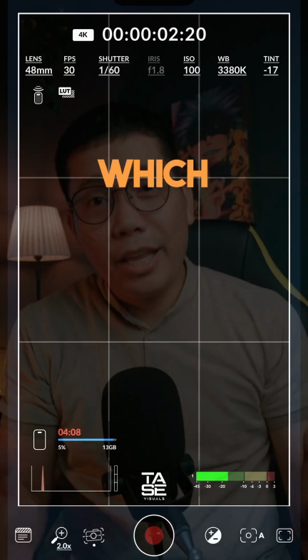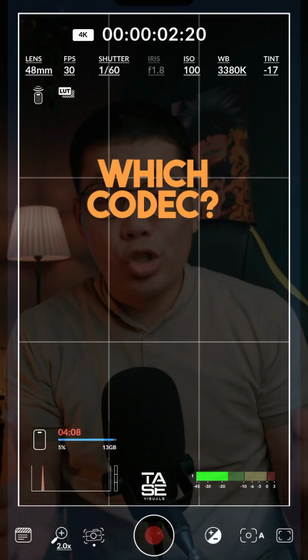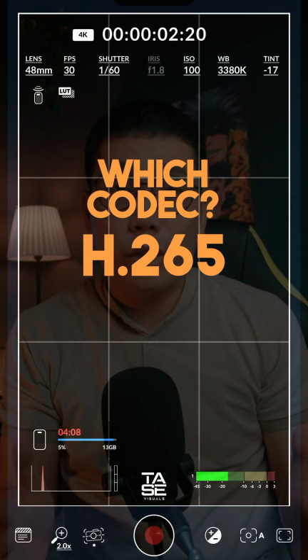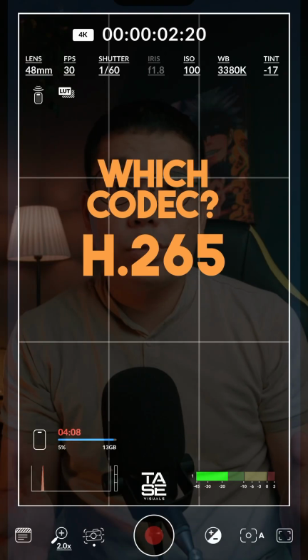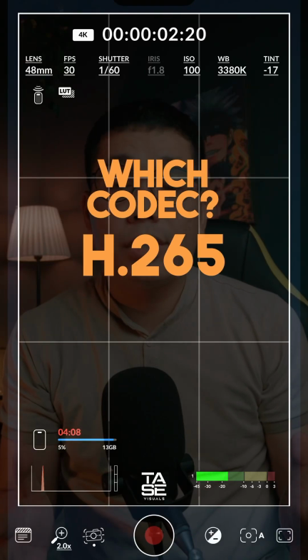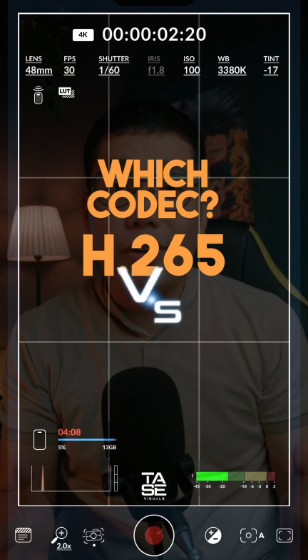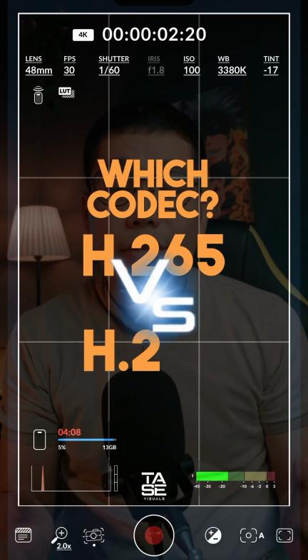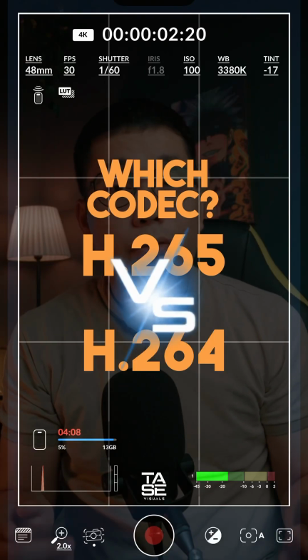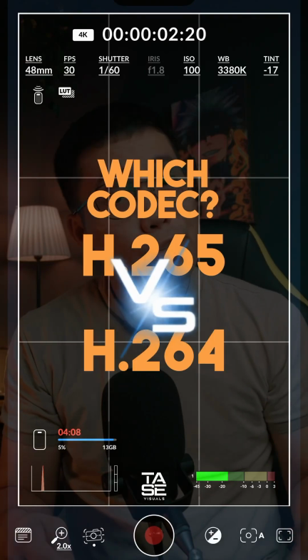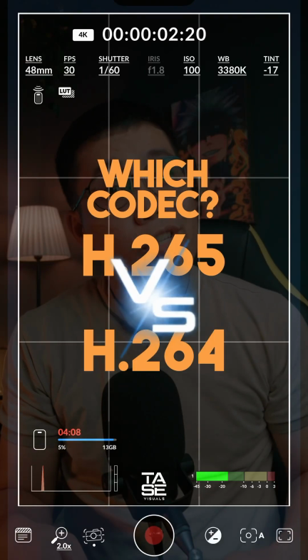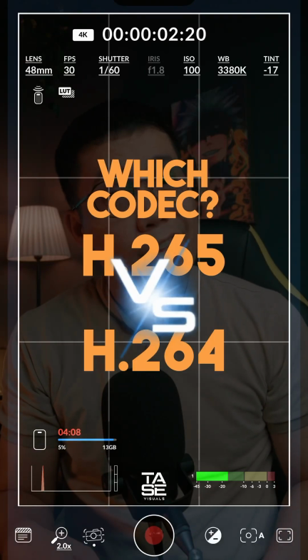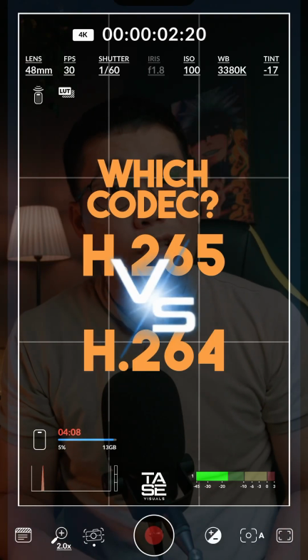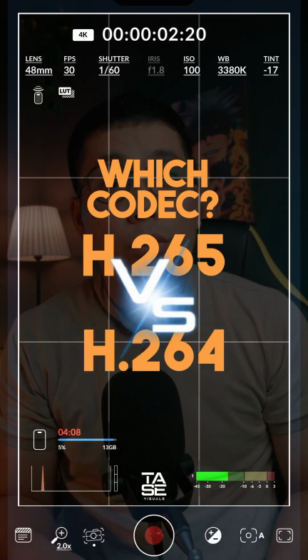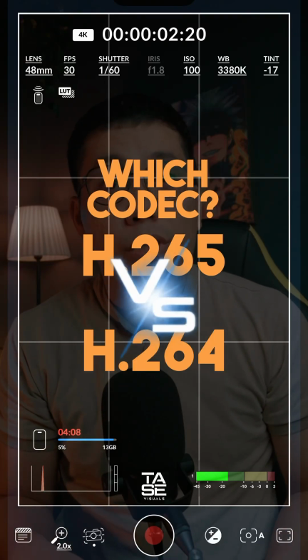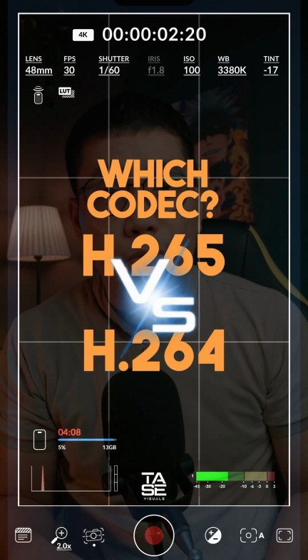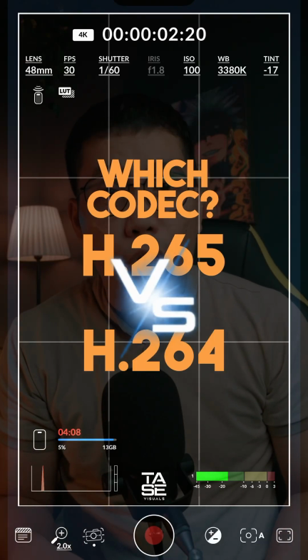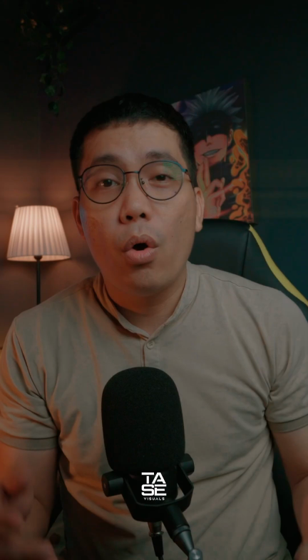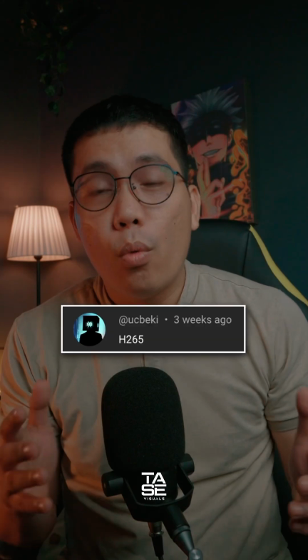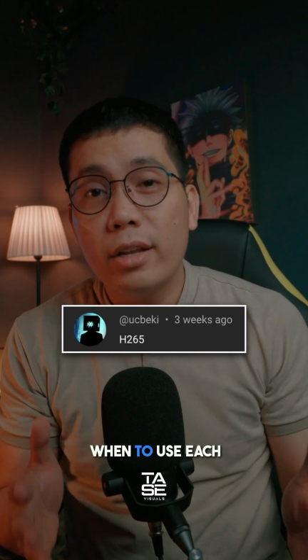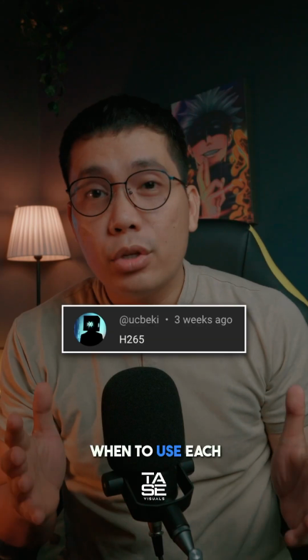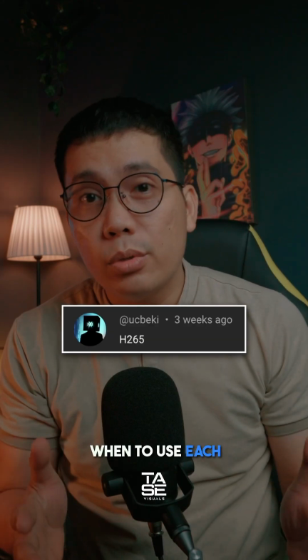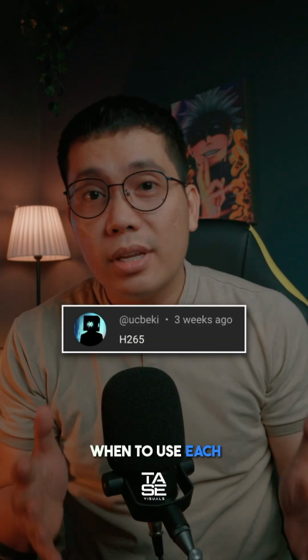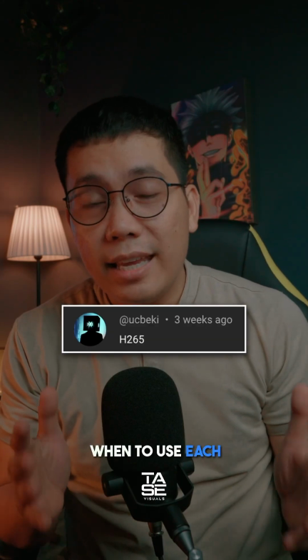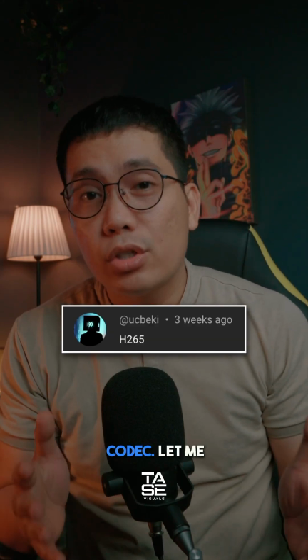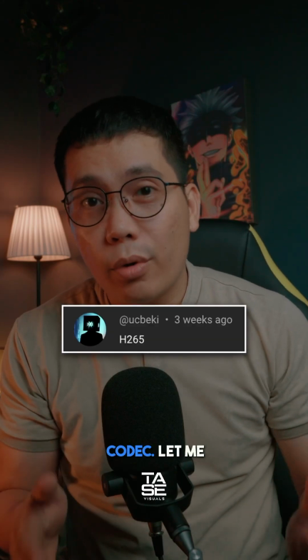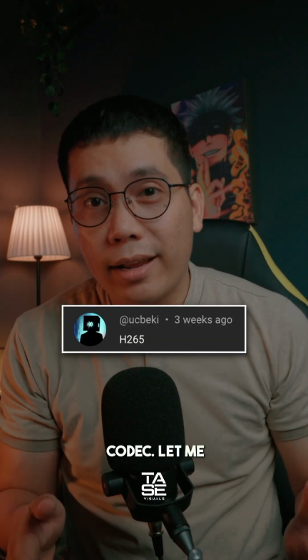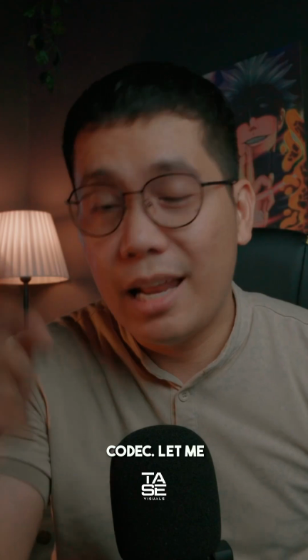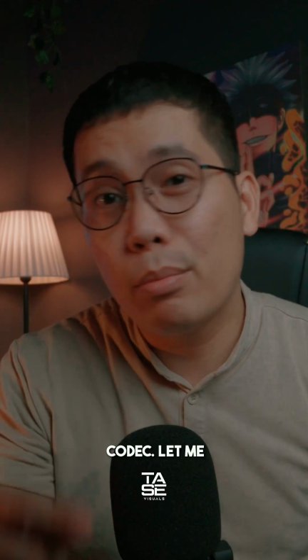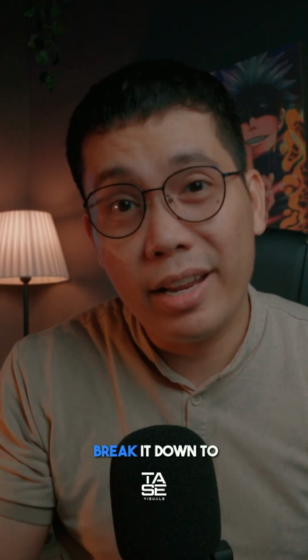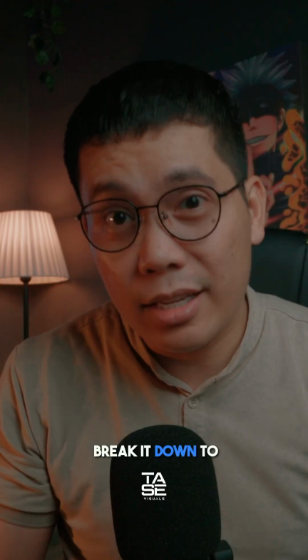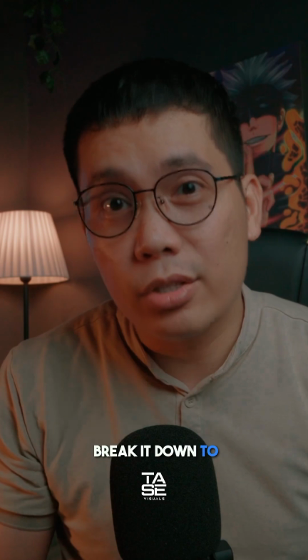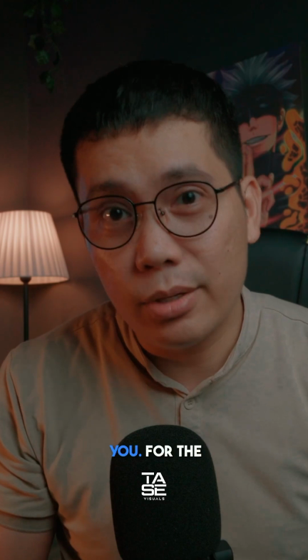H.265 versus H.264 — when to use each codec. Let me break it down for you.